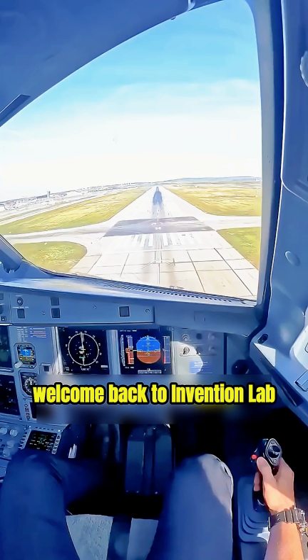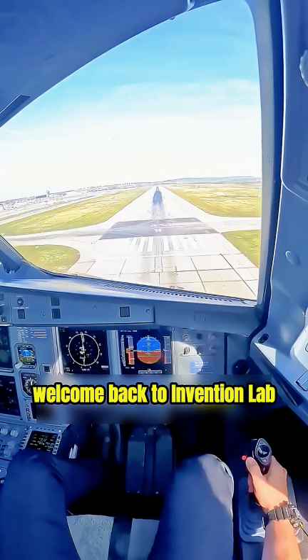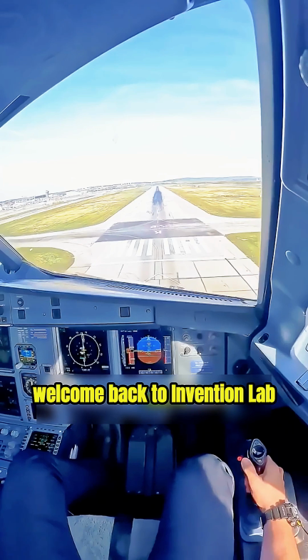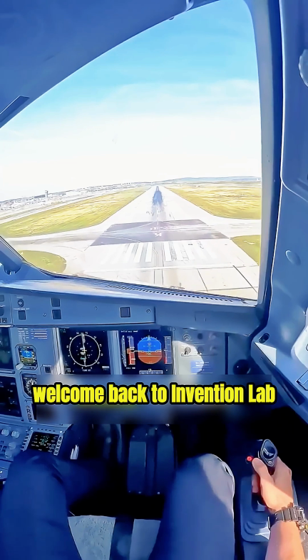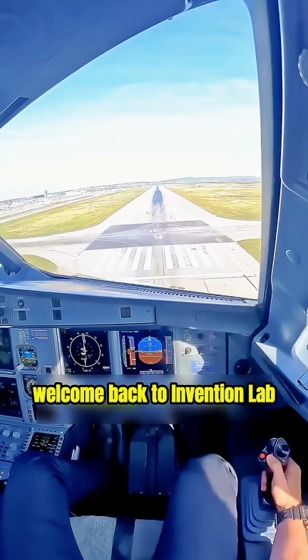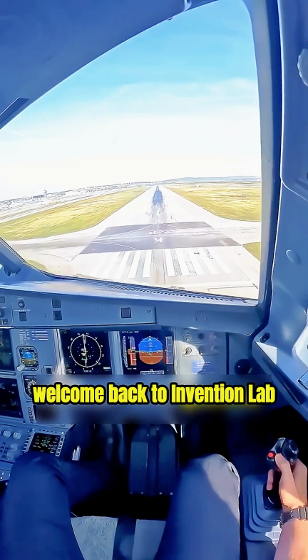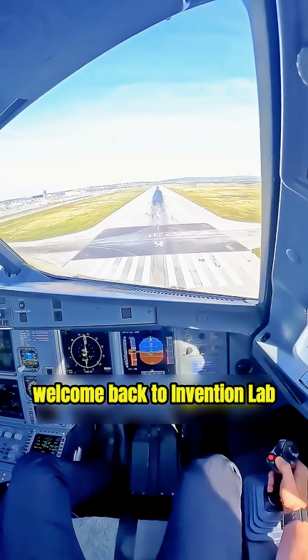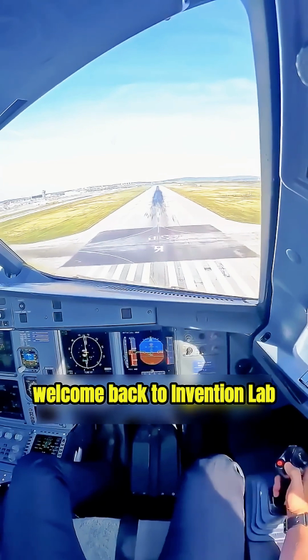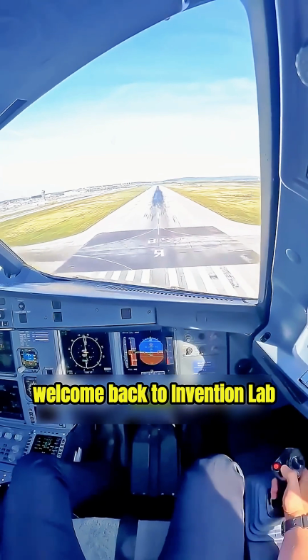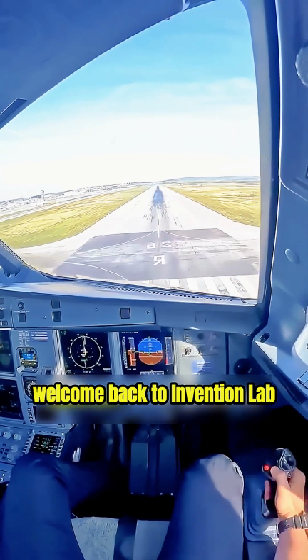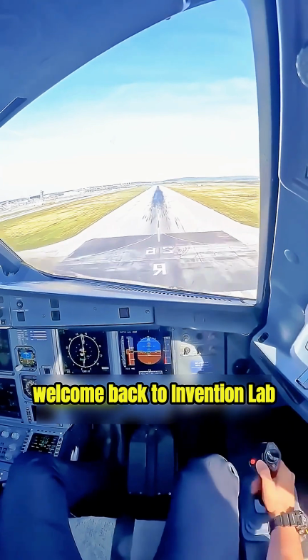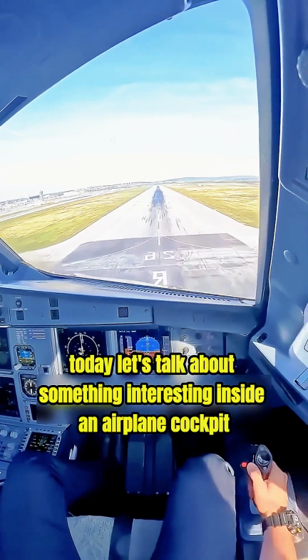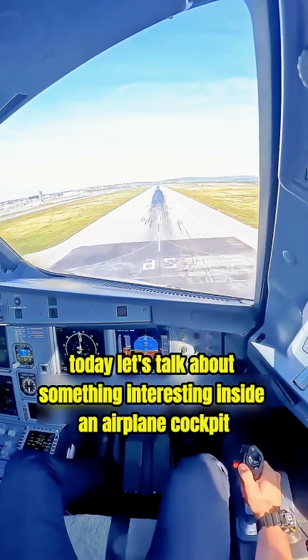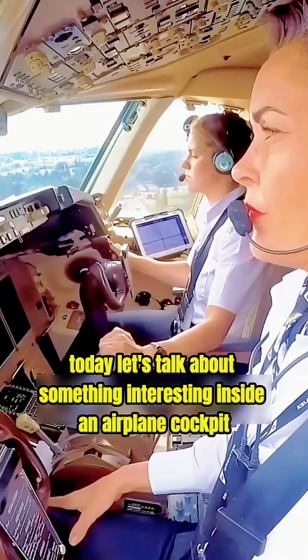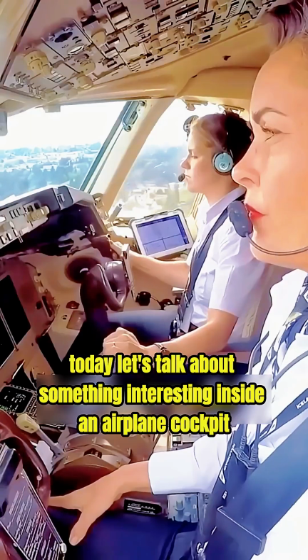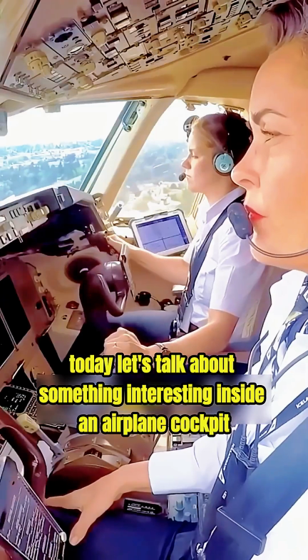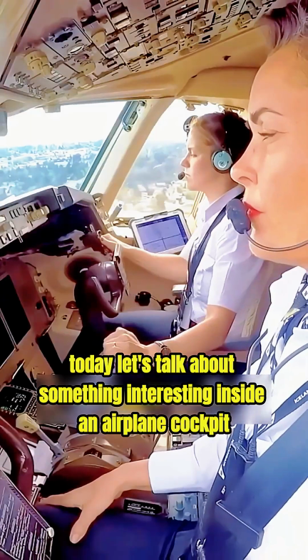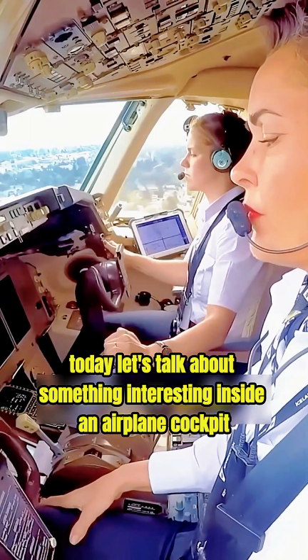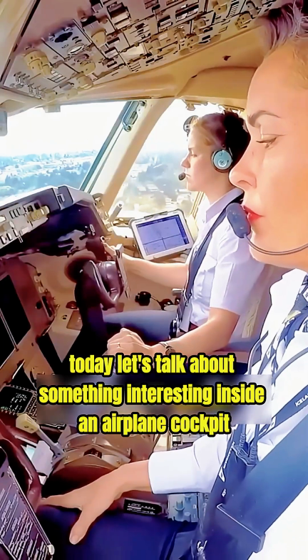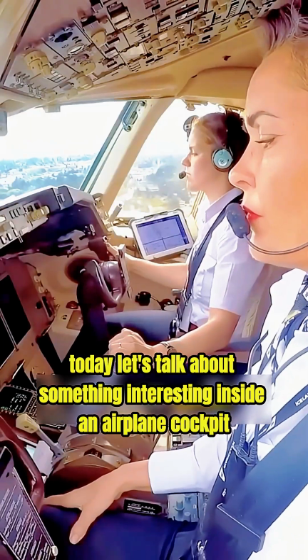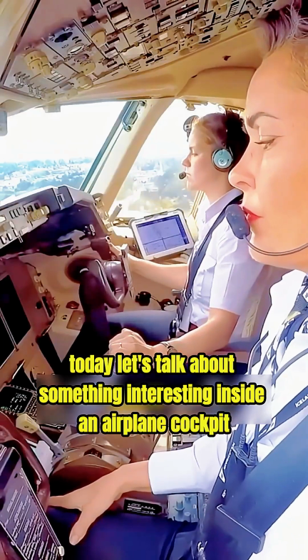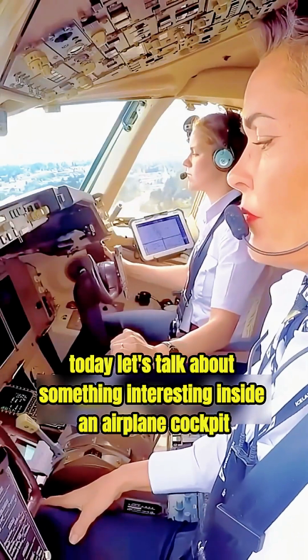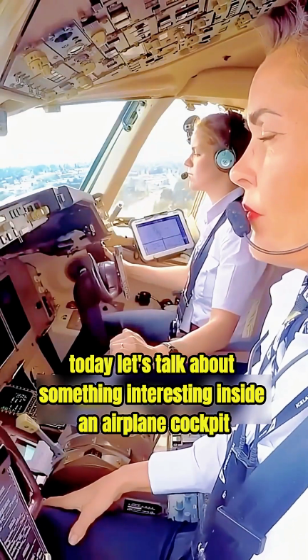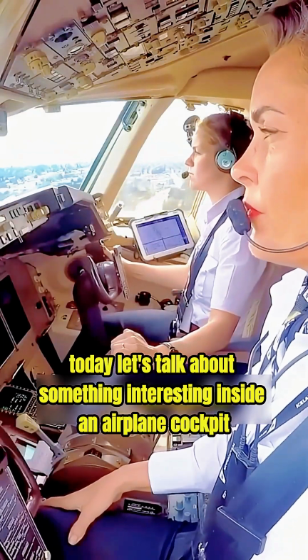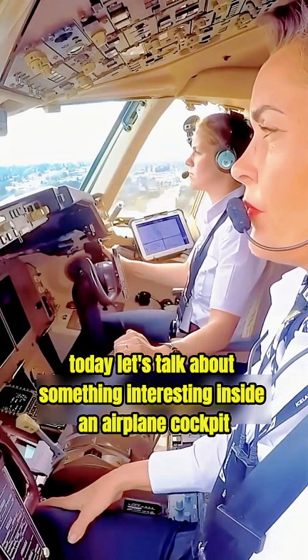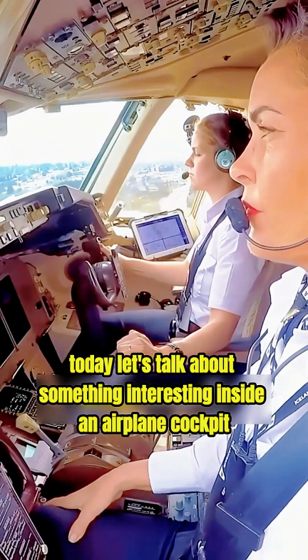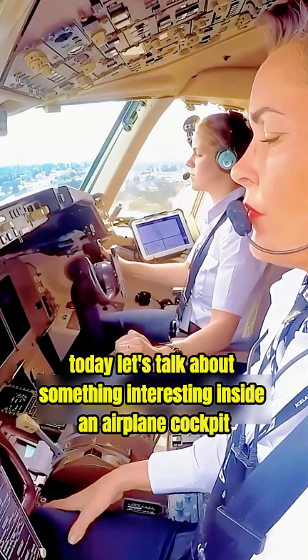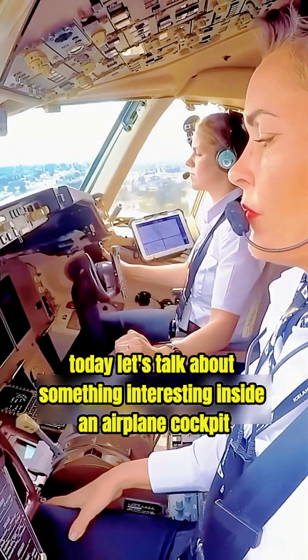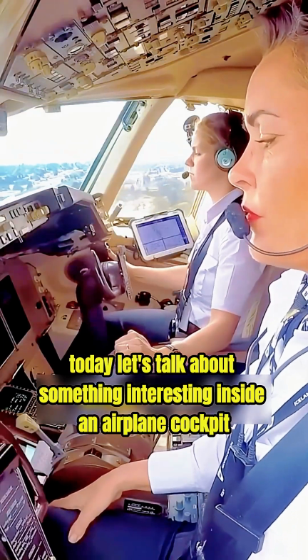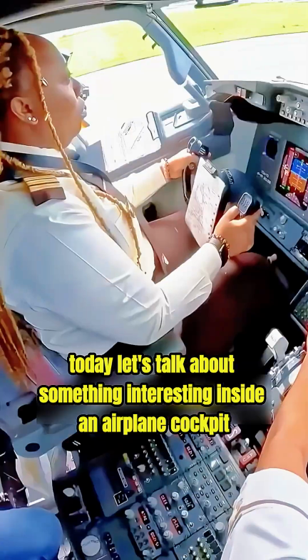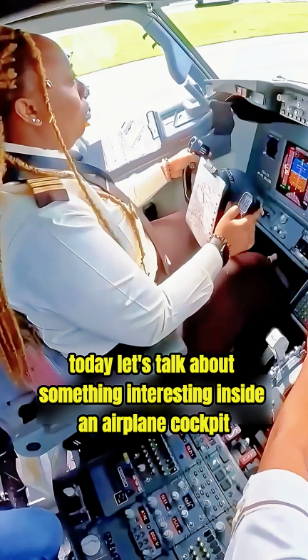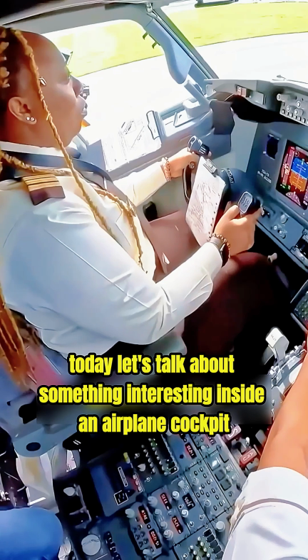Welcome back to Invention Lab. Today, let's talk about something interesting inside an airplane cockpit.